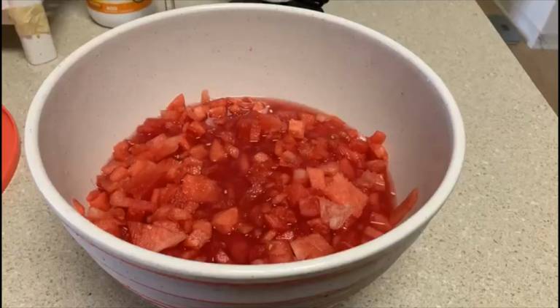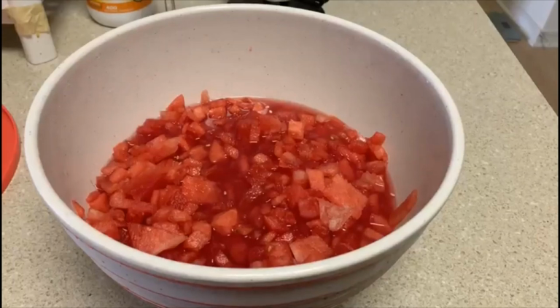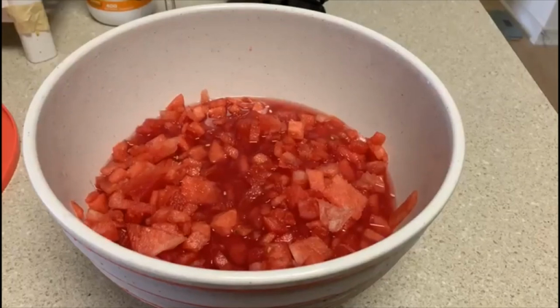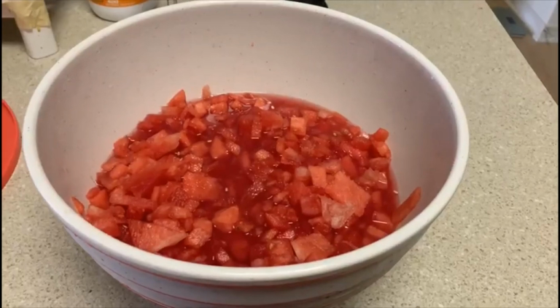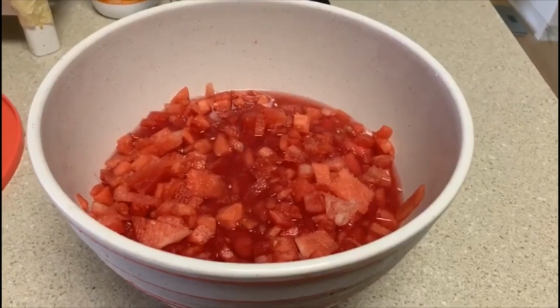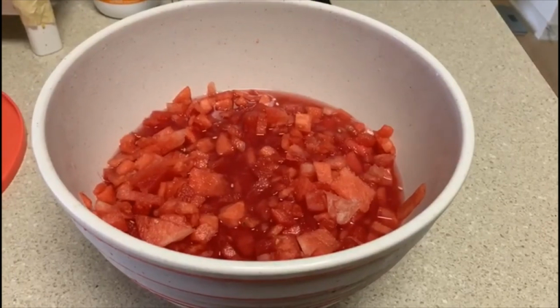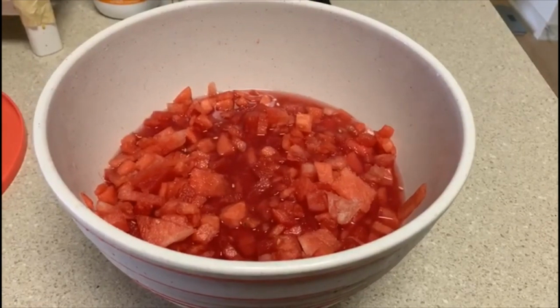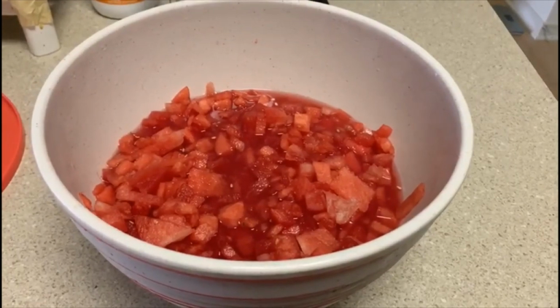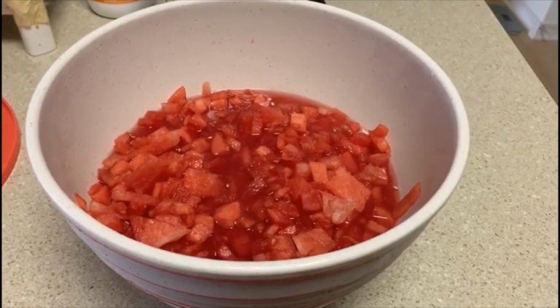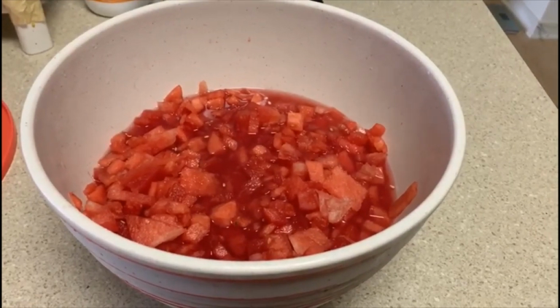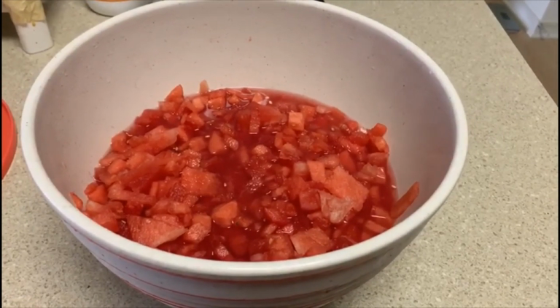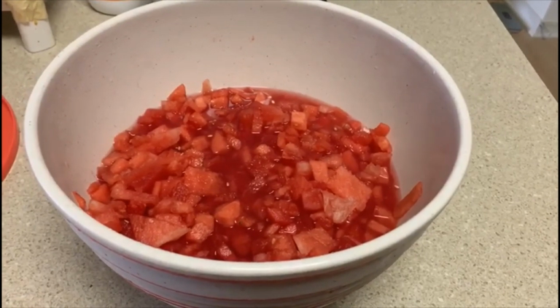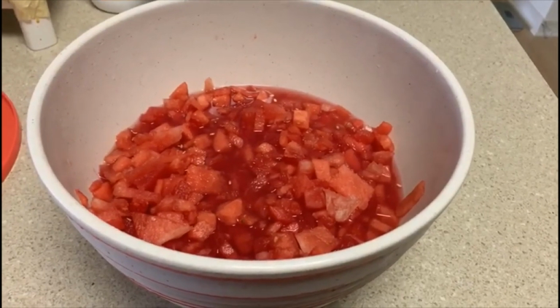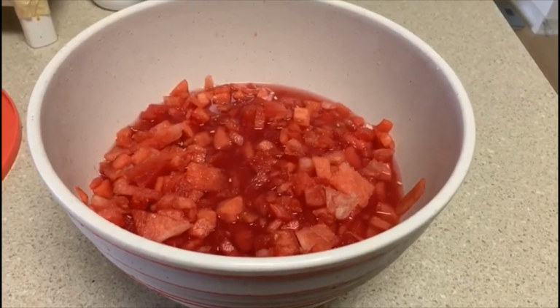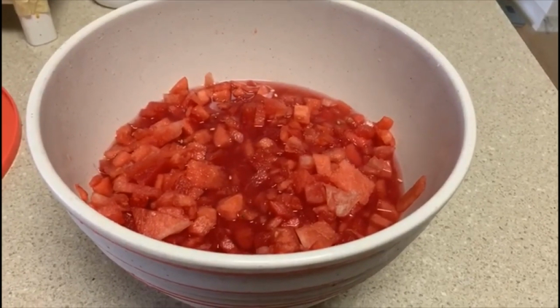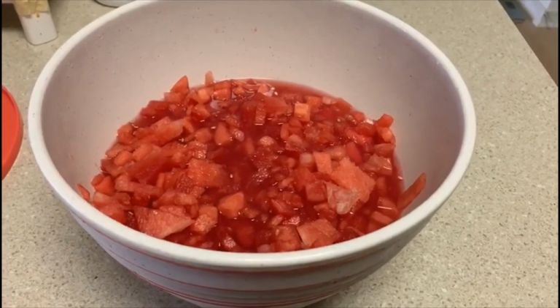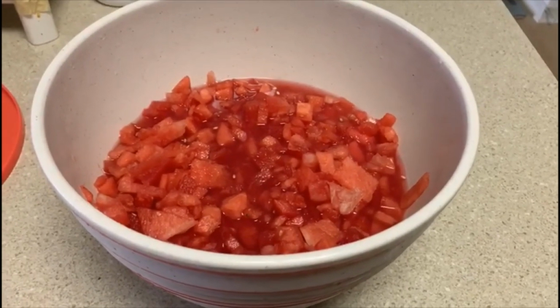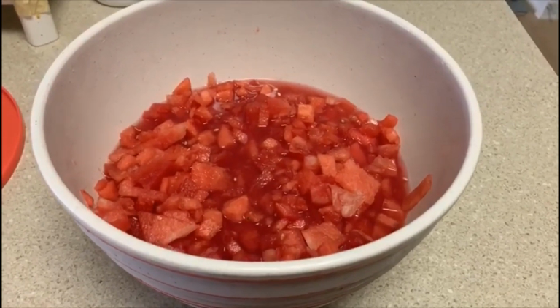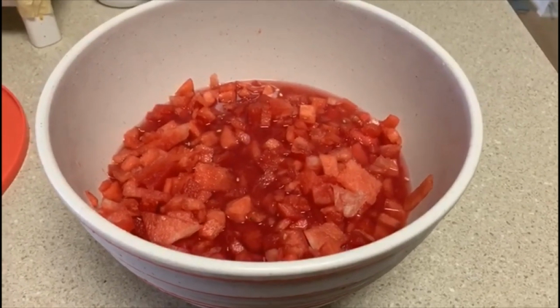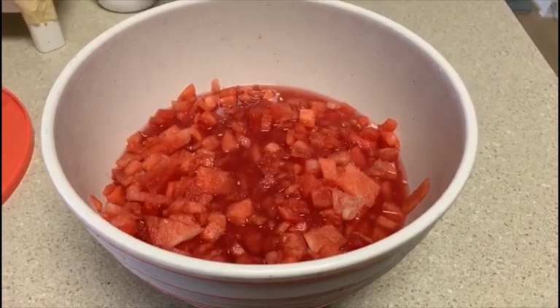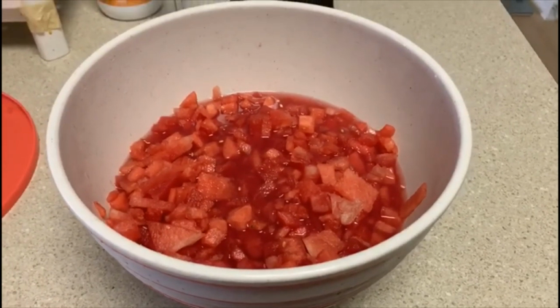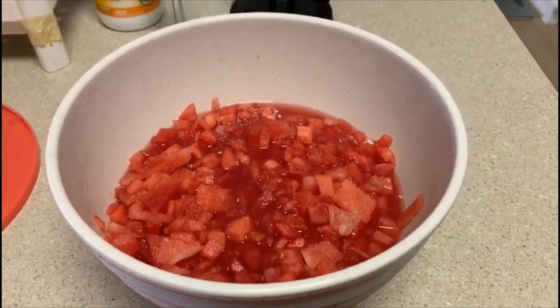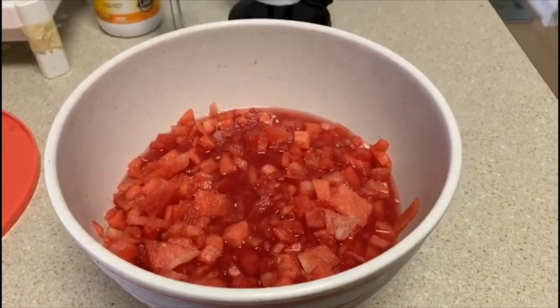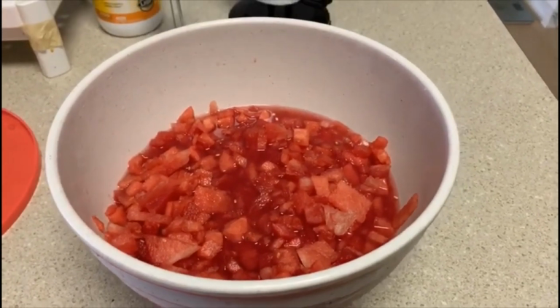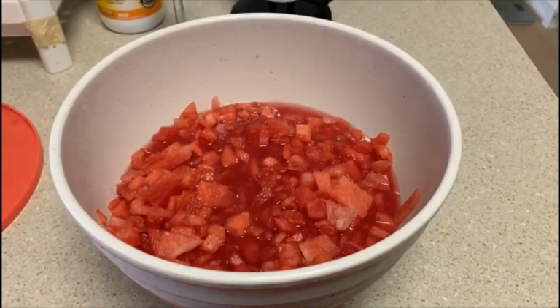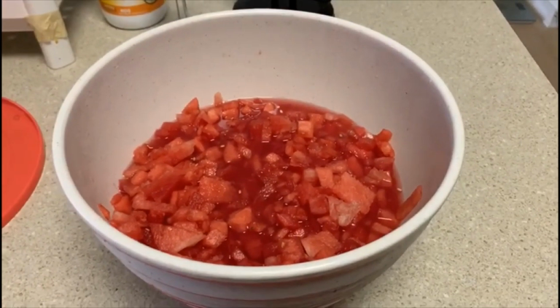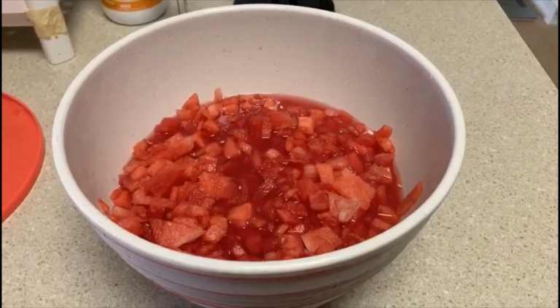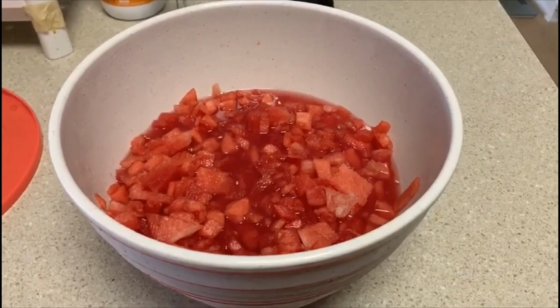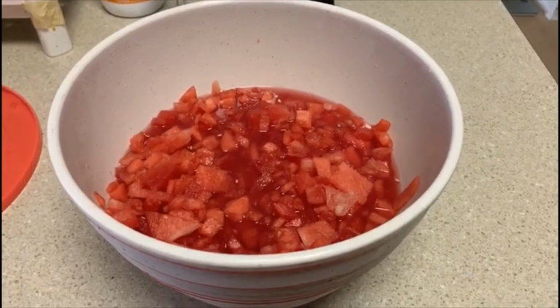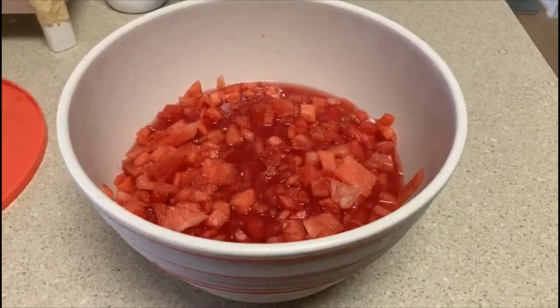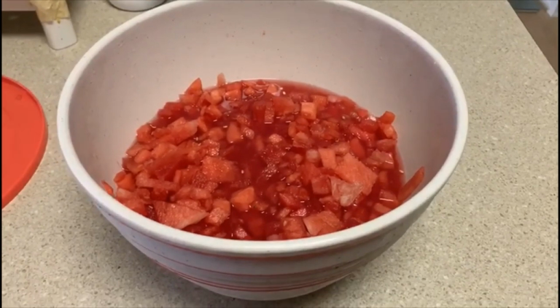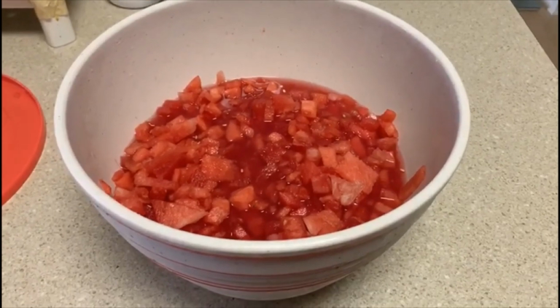Hello viewers, welcome to Radhimak Kitchen. I am going to tell you about fruits and fruits.